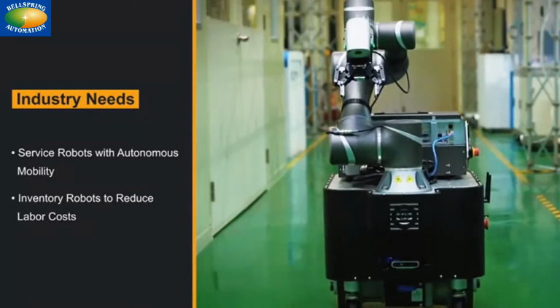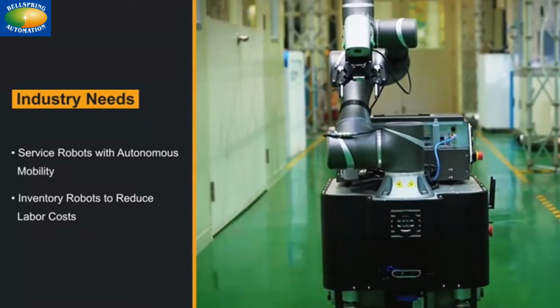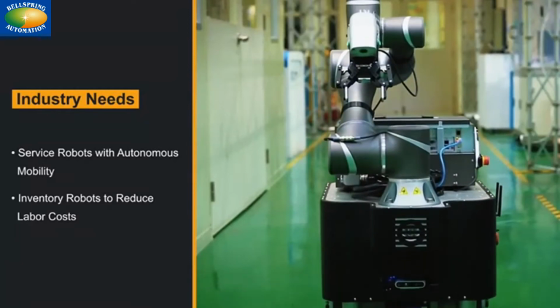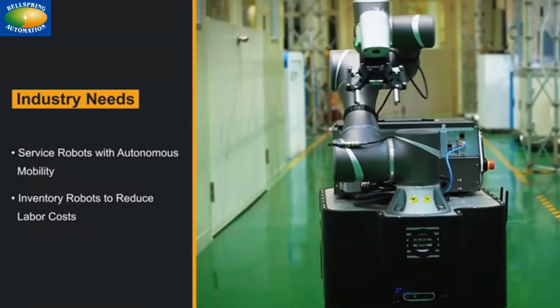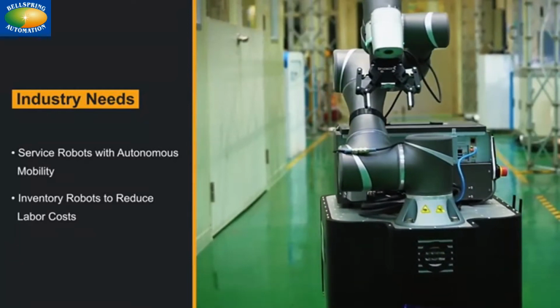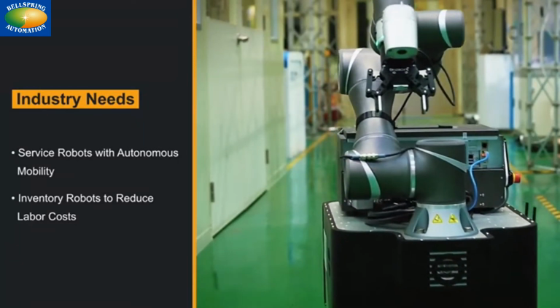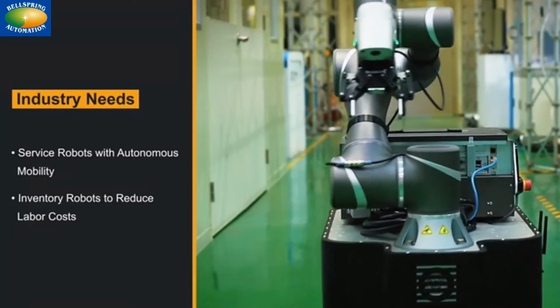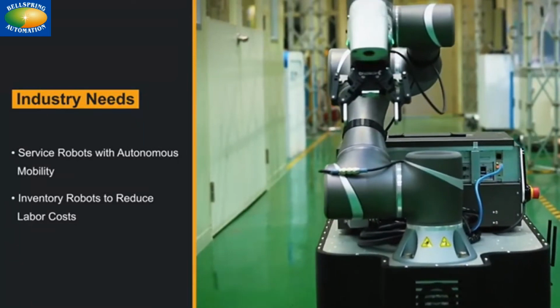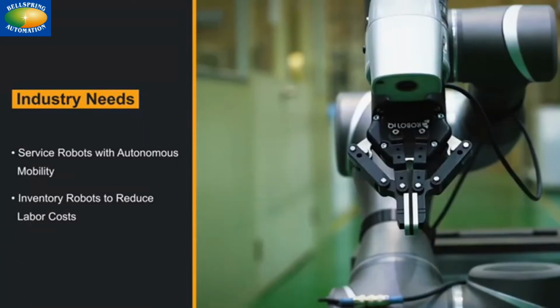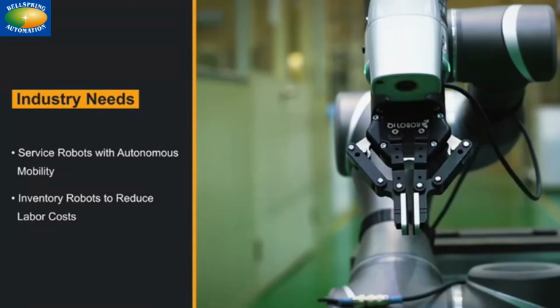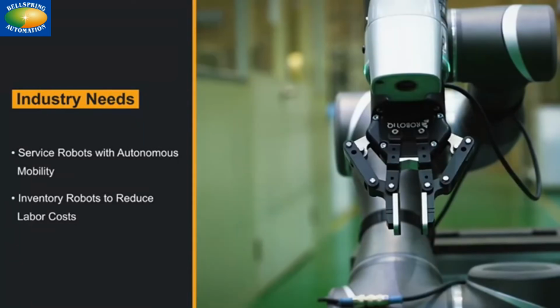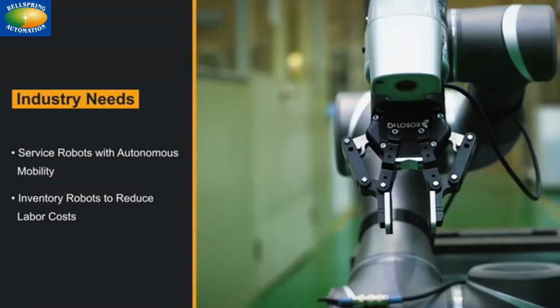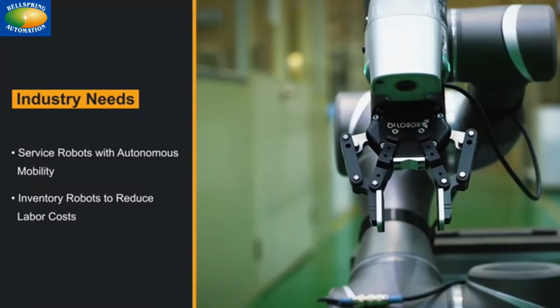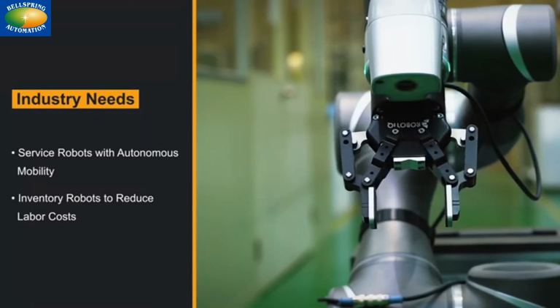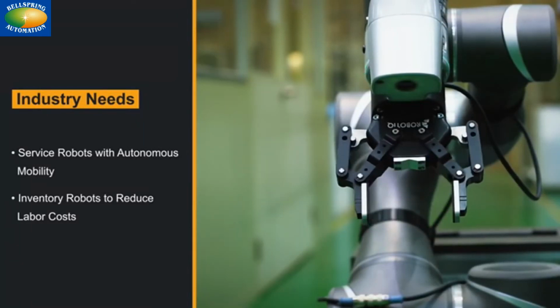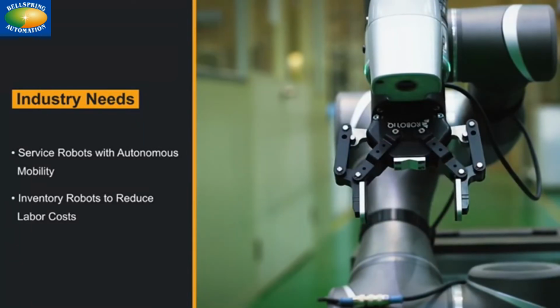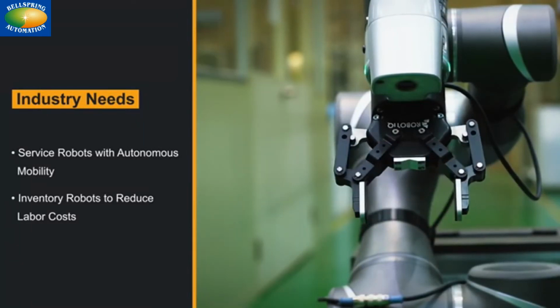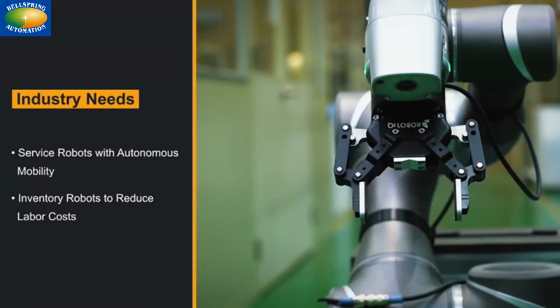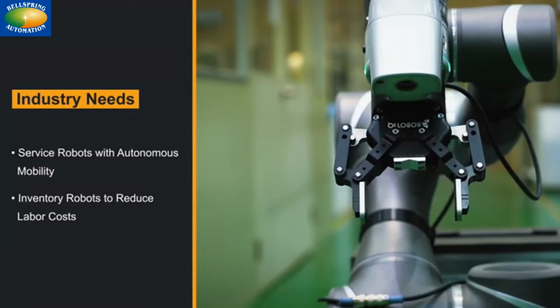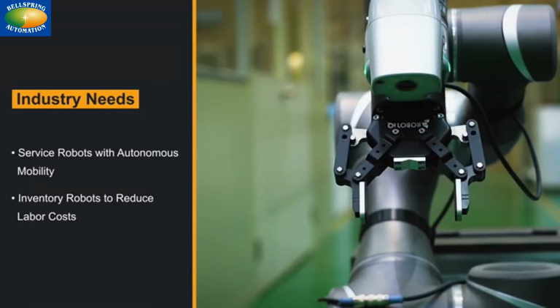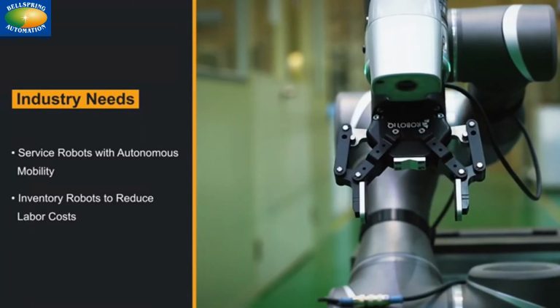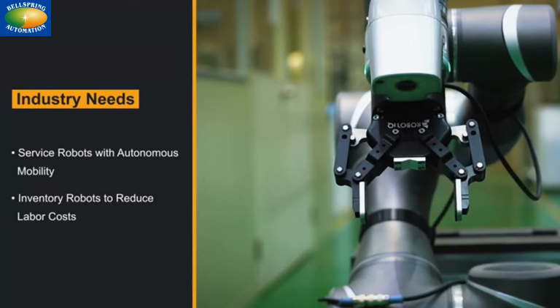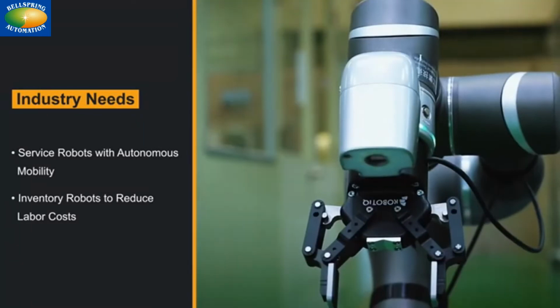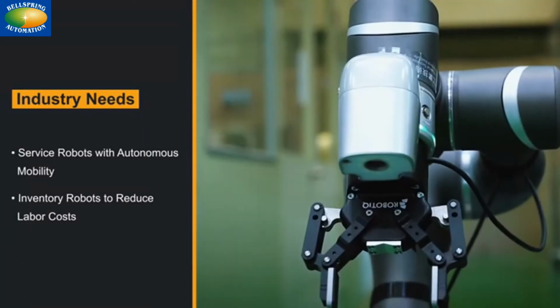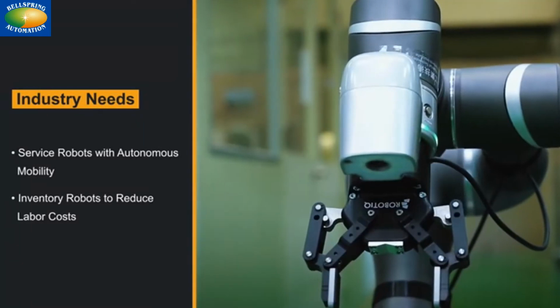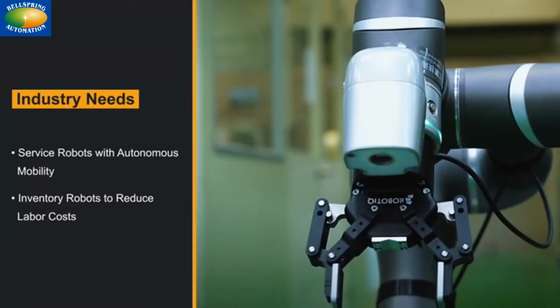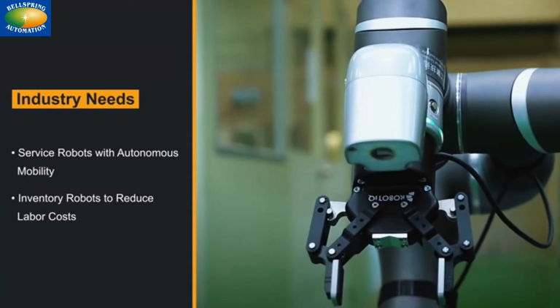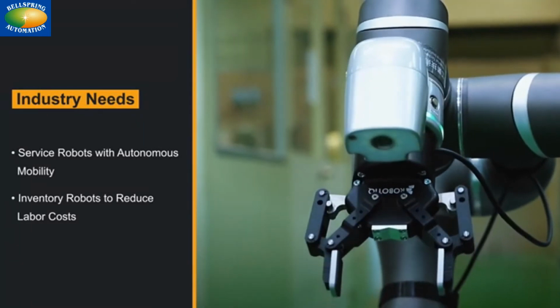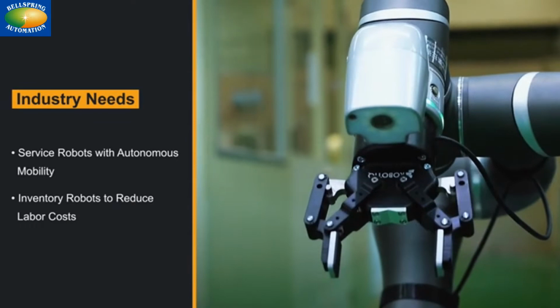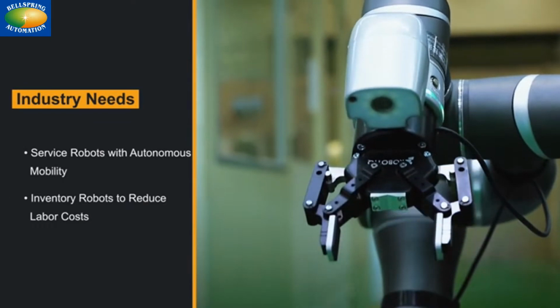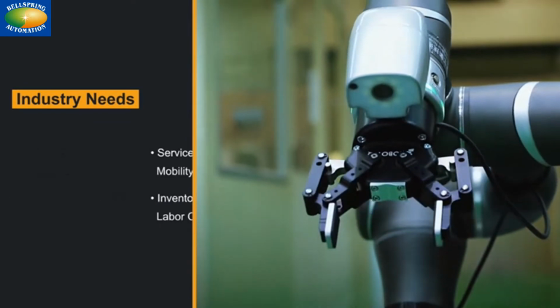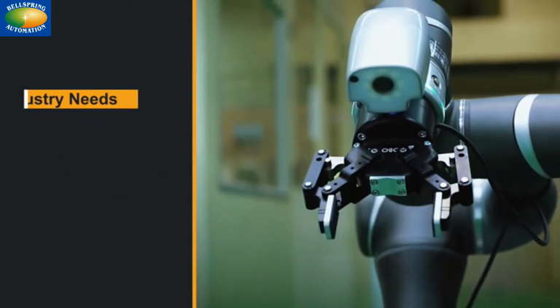Autonomous mobile vehicles, AMRs, support industry needs including reducing labor costs.